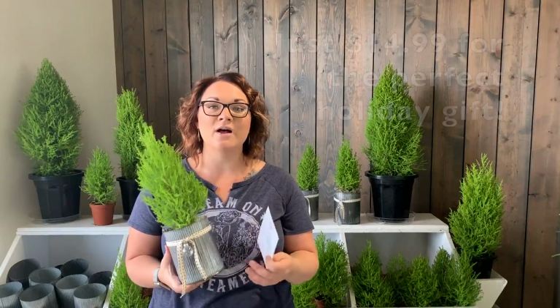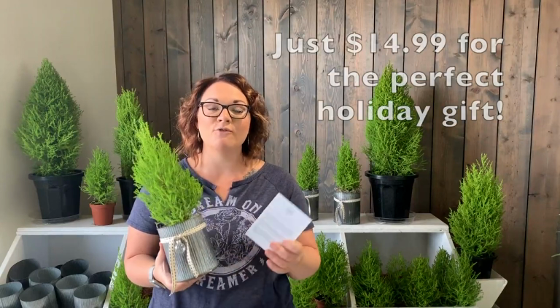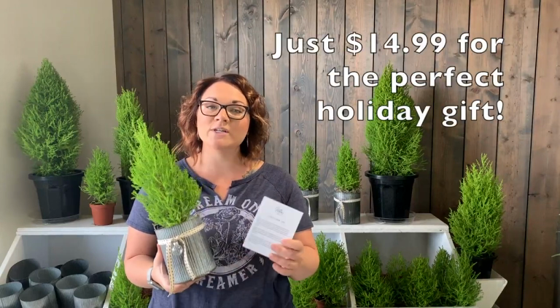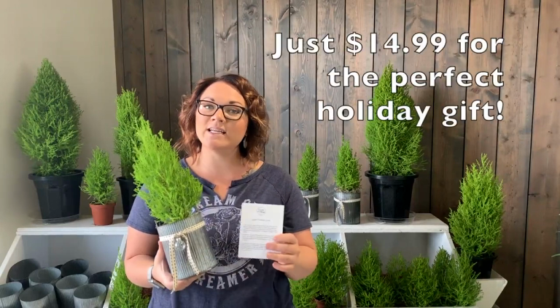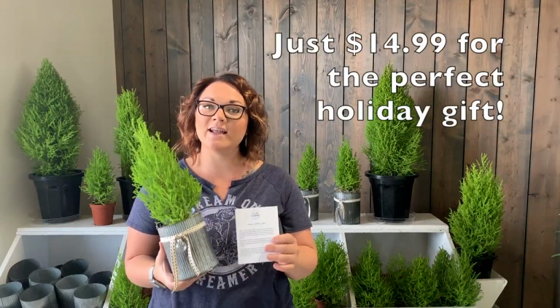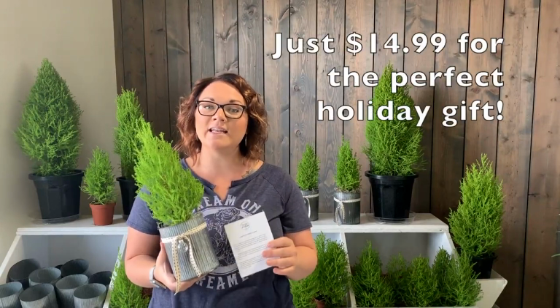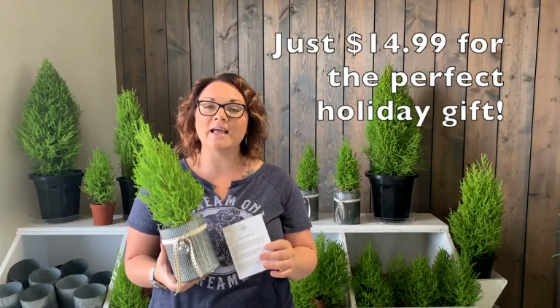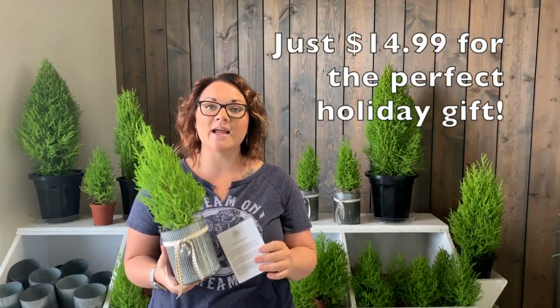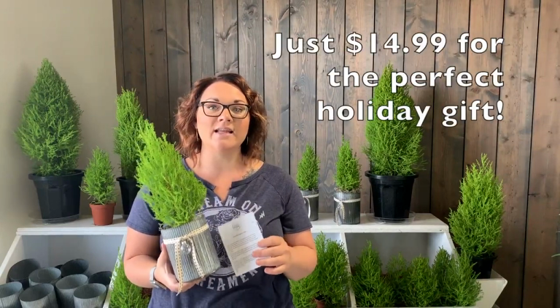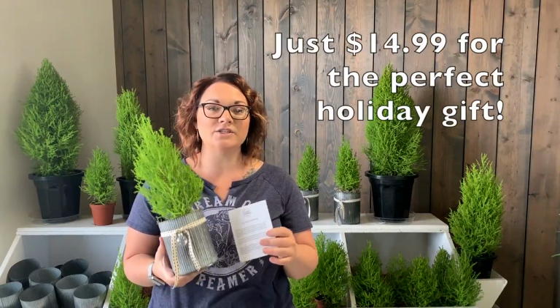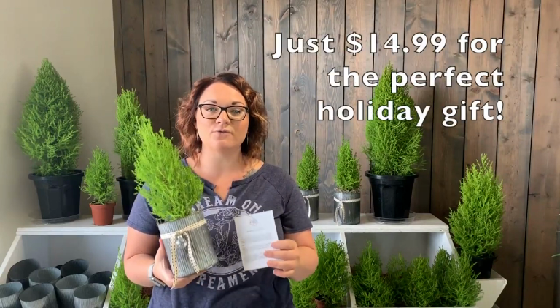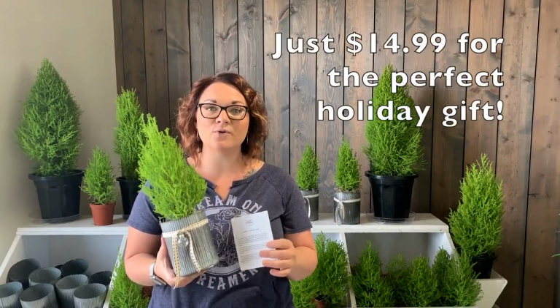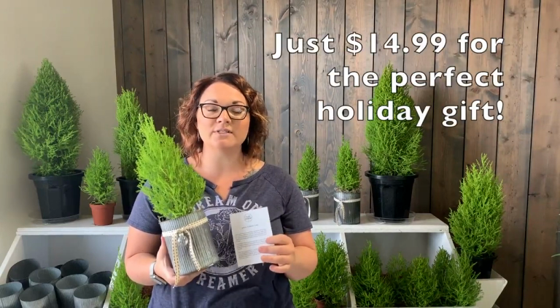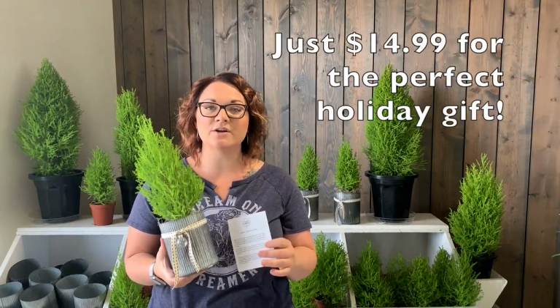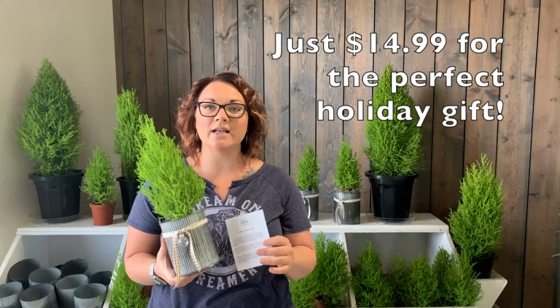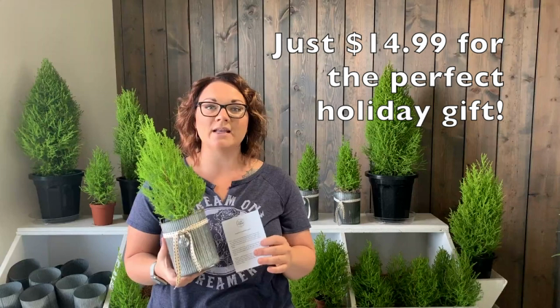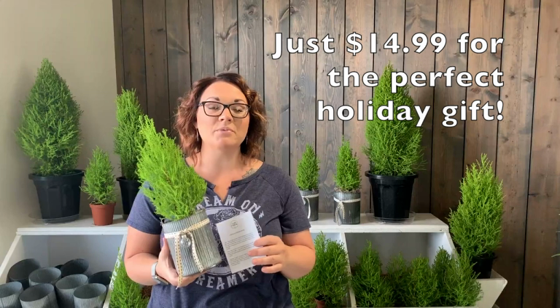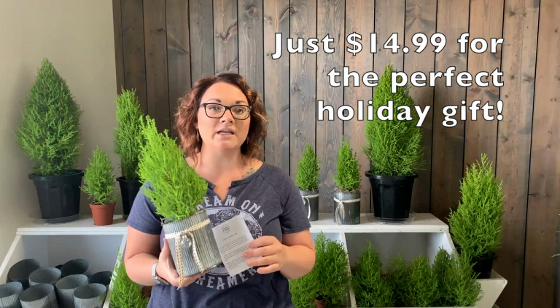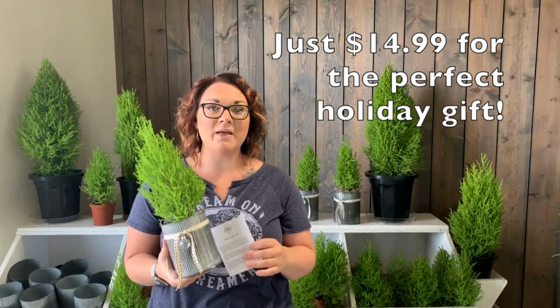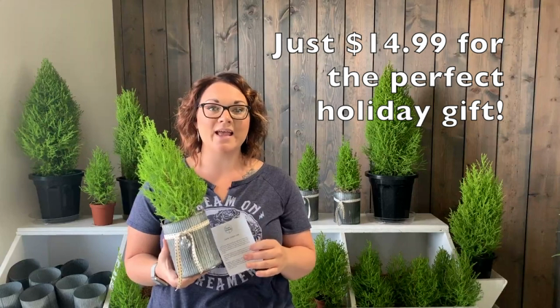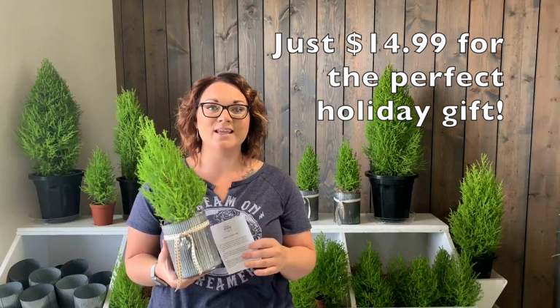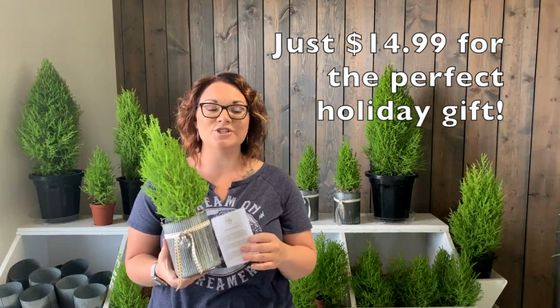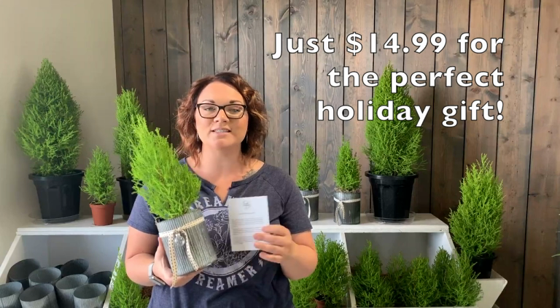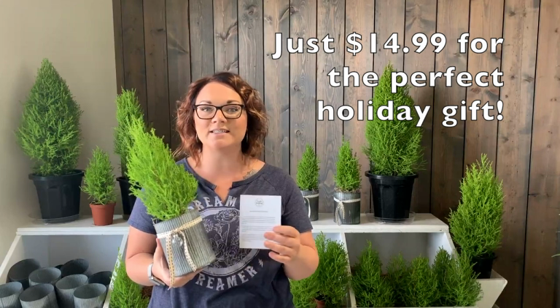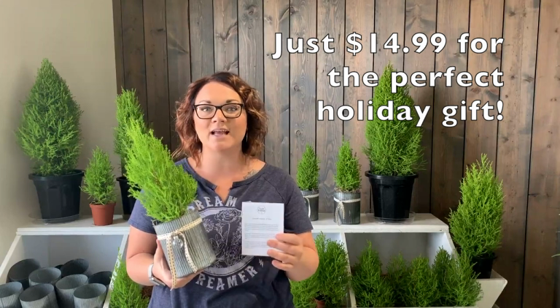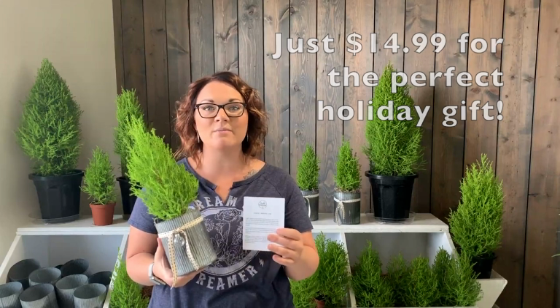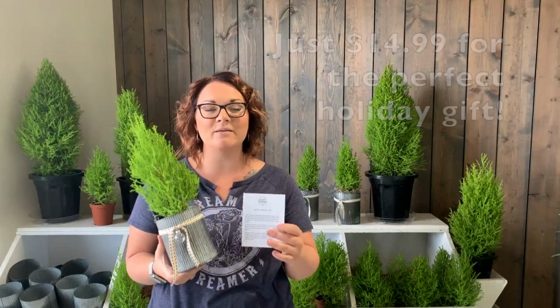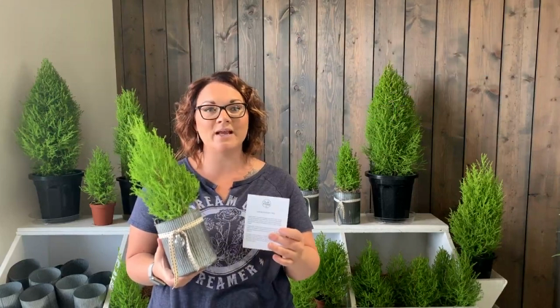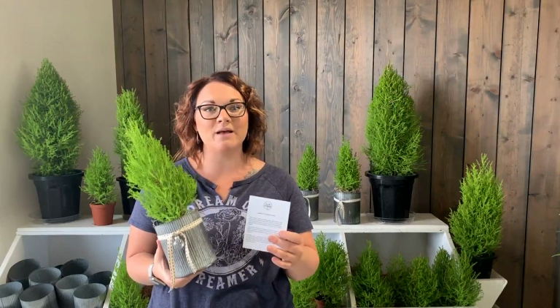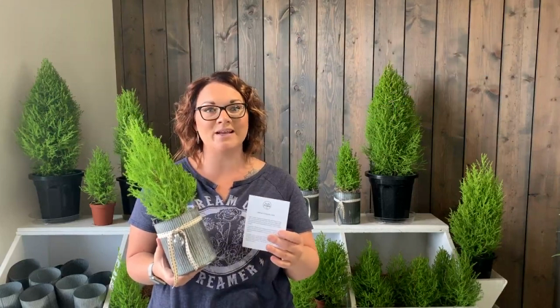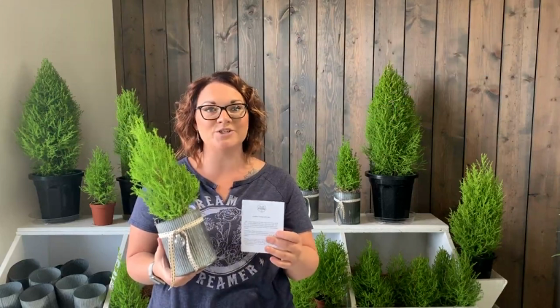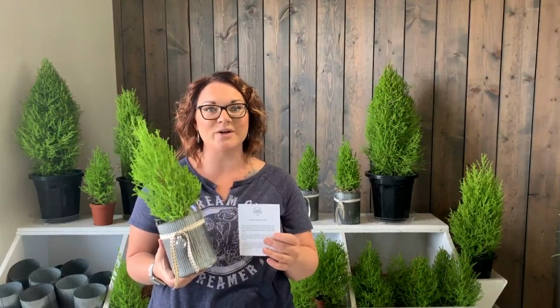$14.99 gets you the full, decorated, completed package. You just get to come pick up and enjoy.